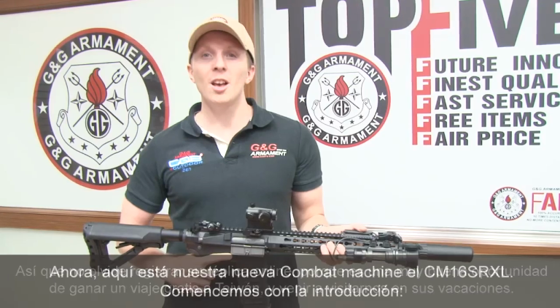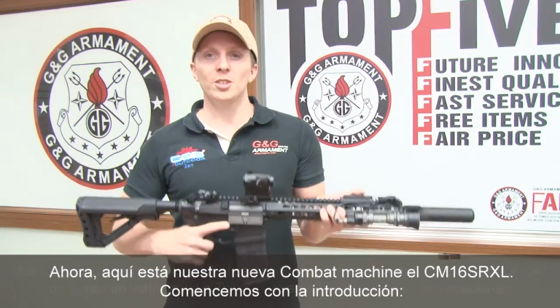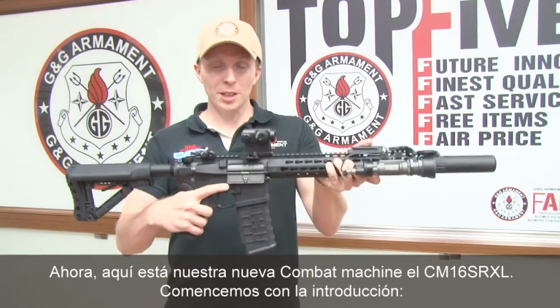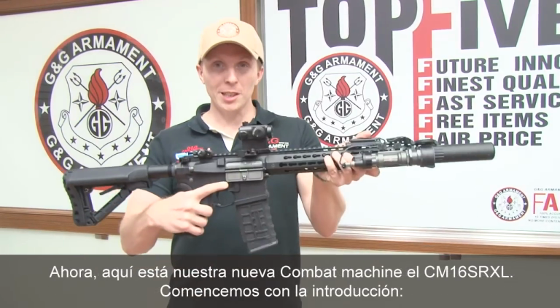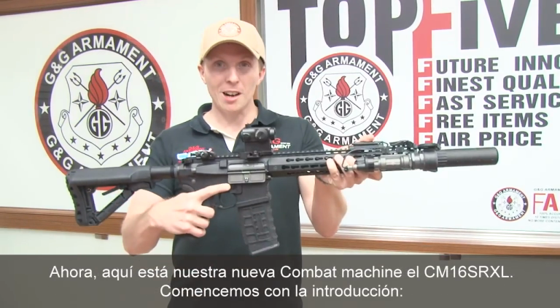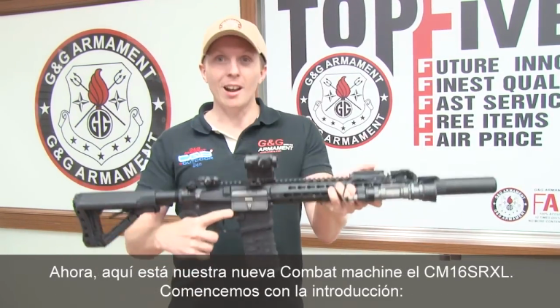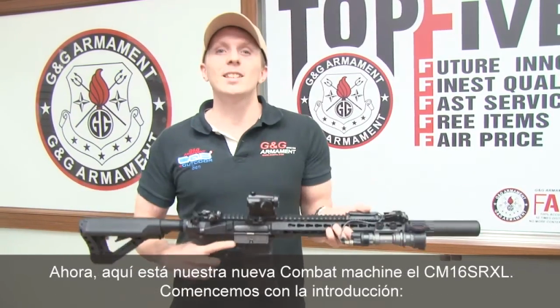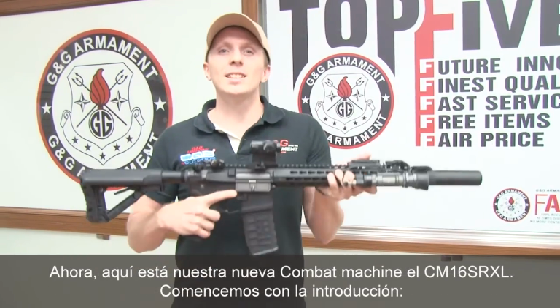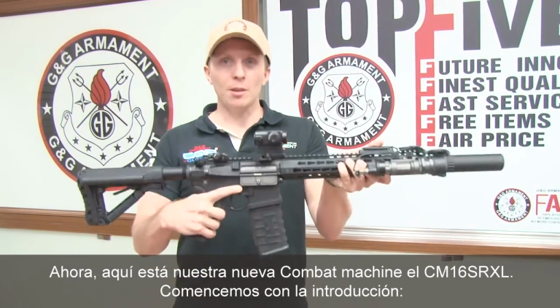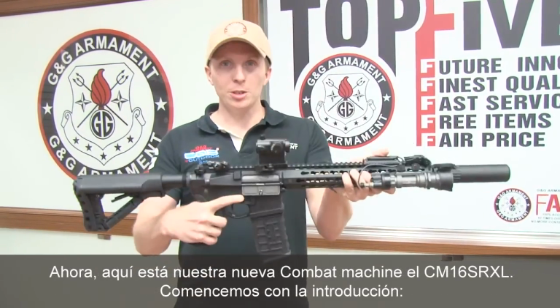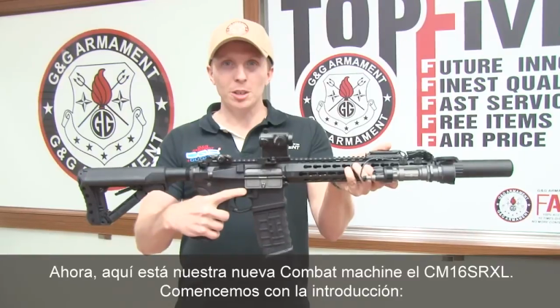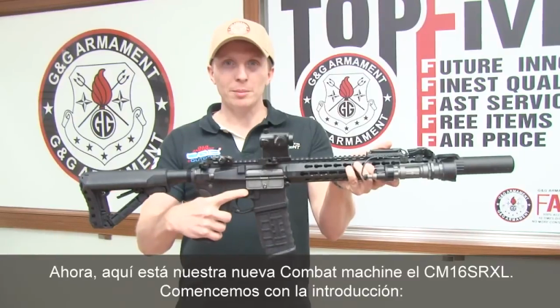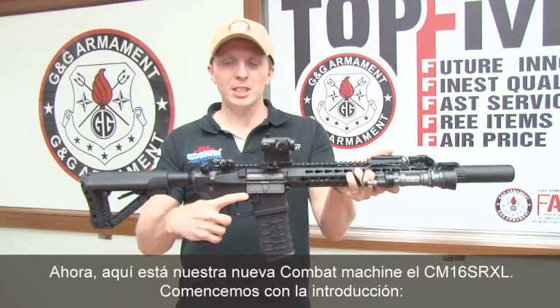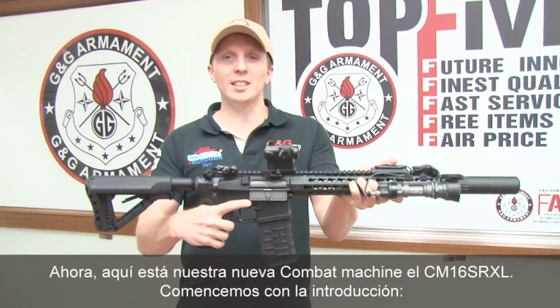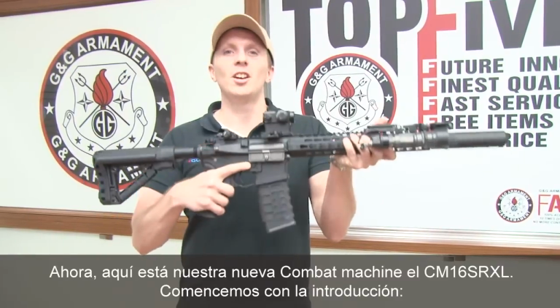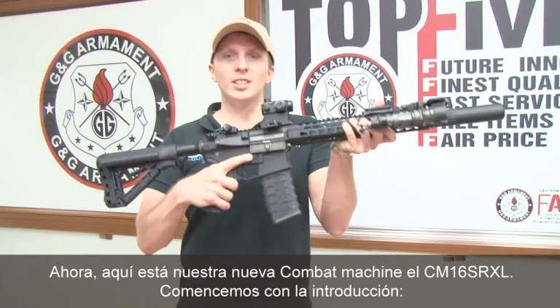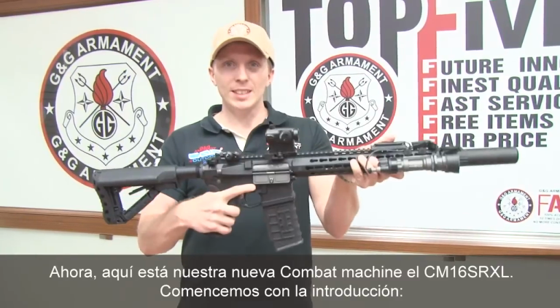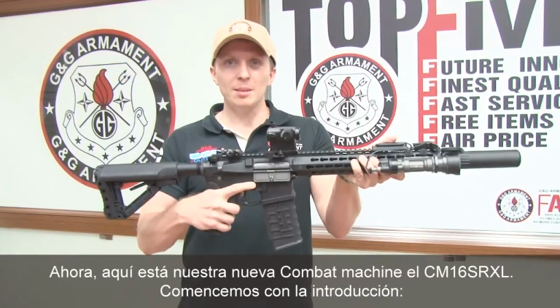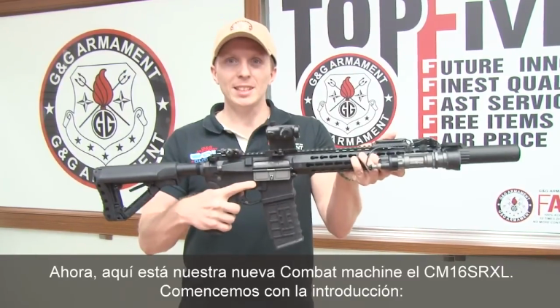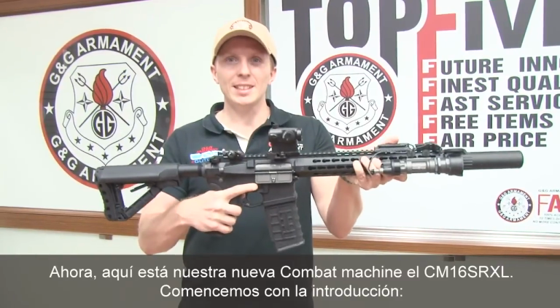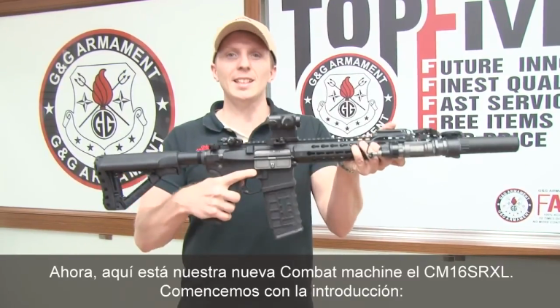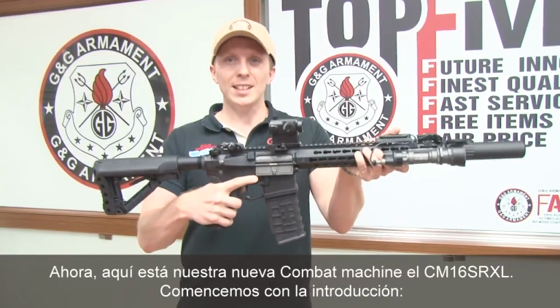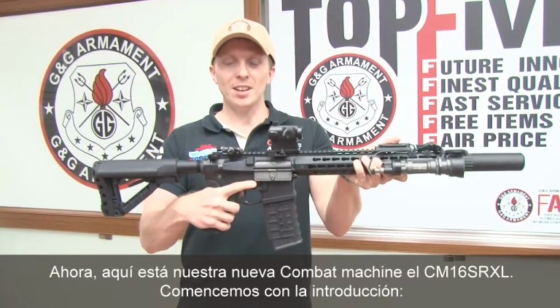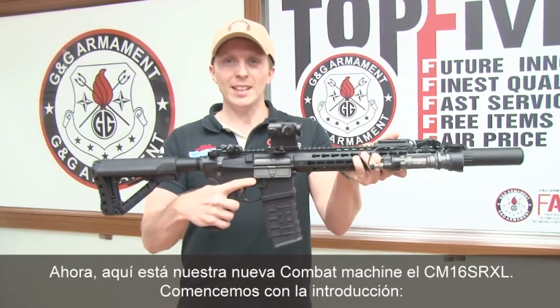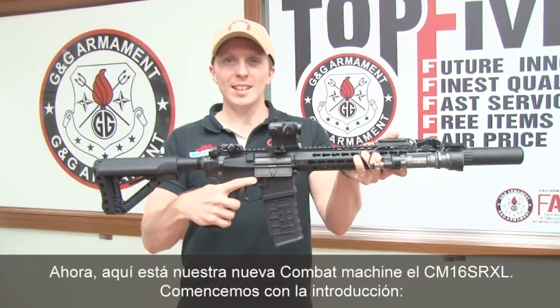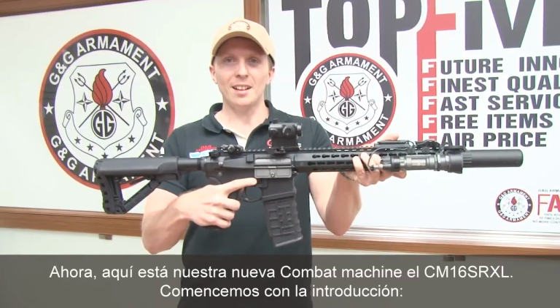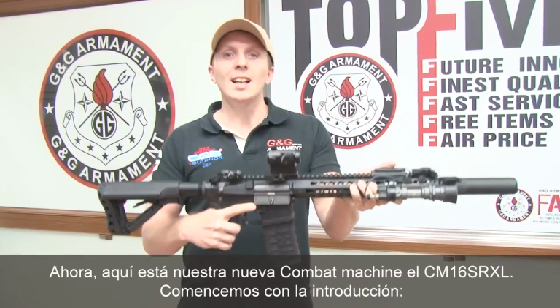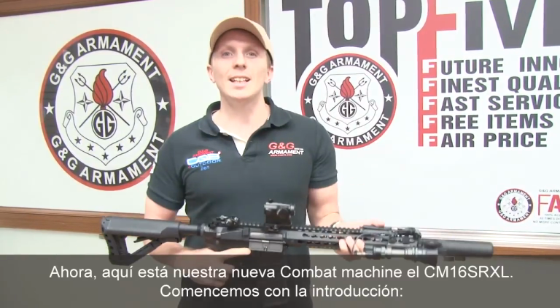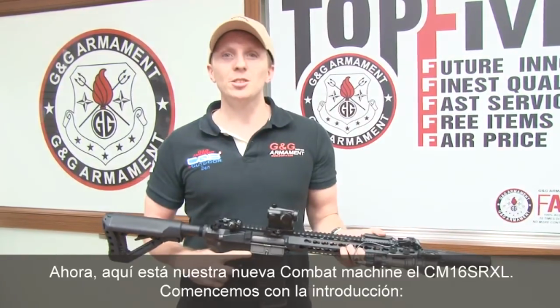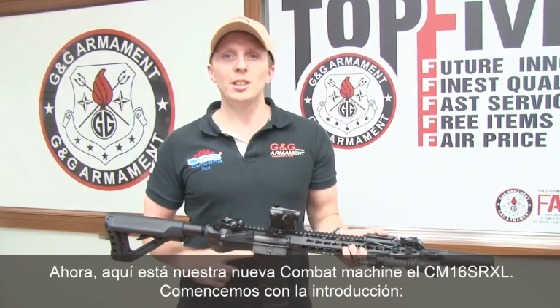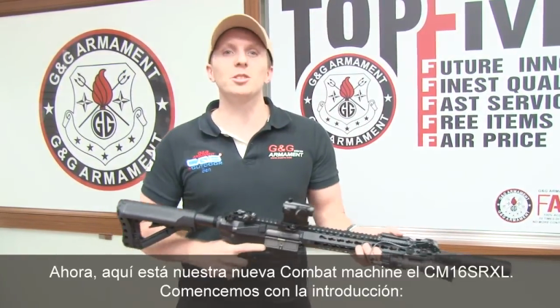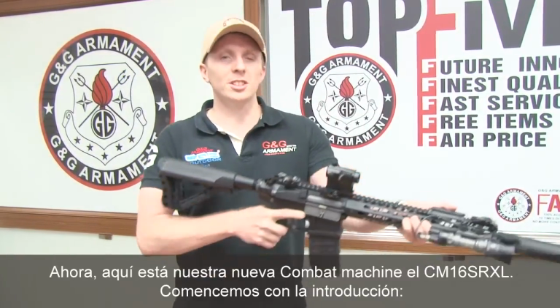So here we are — this is our new combat machine, the CM16 SRXL. Let's do the introduction.